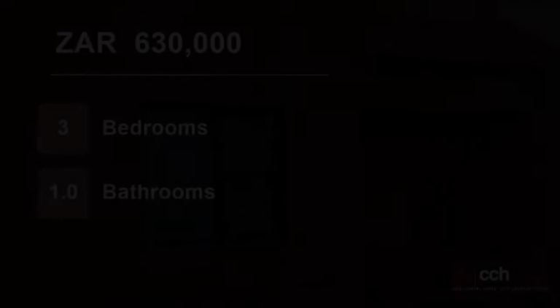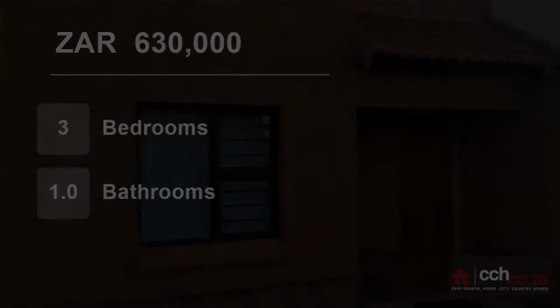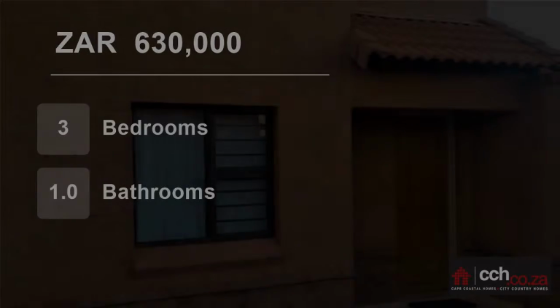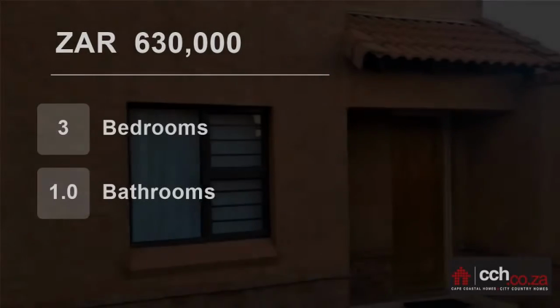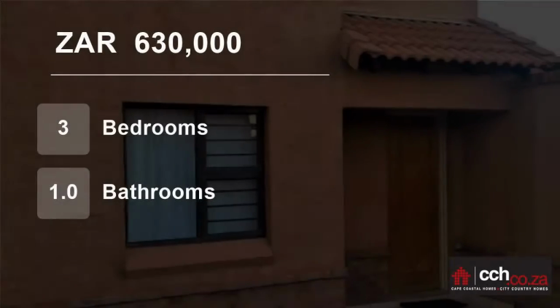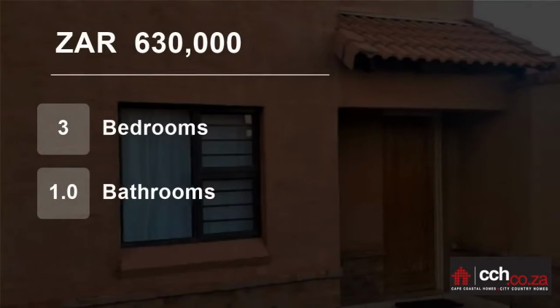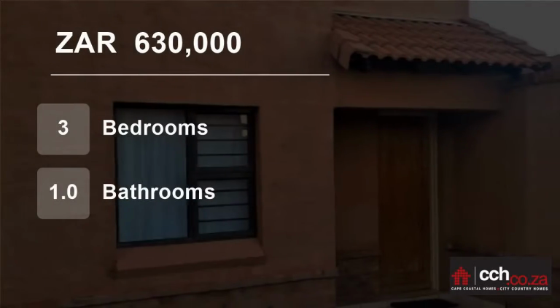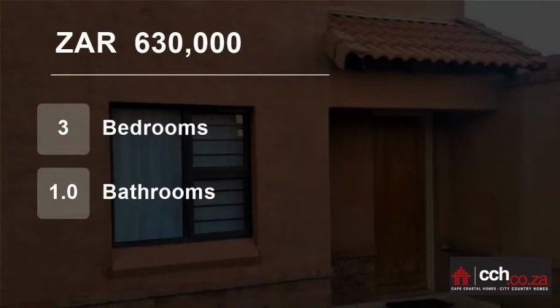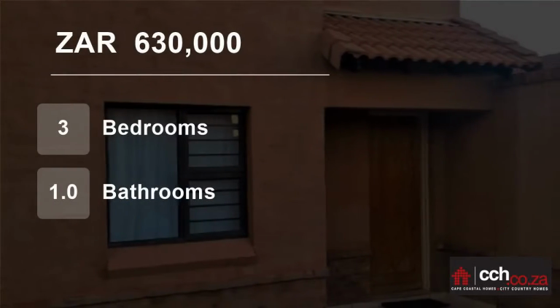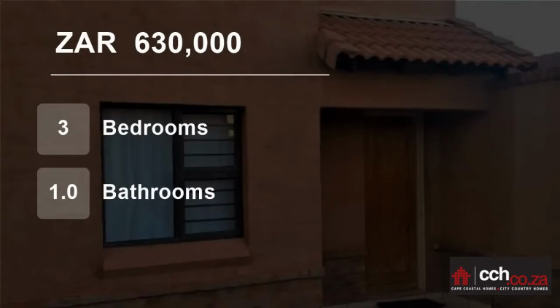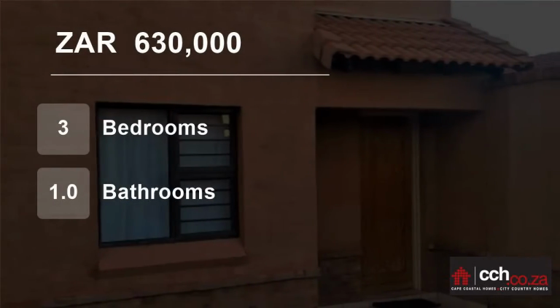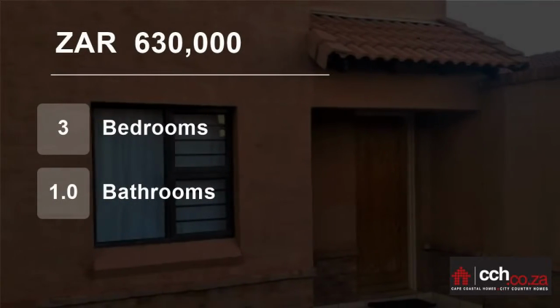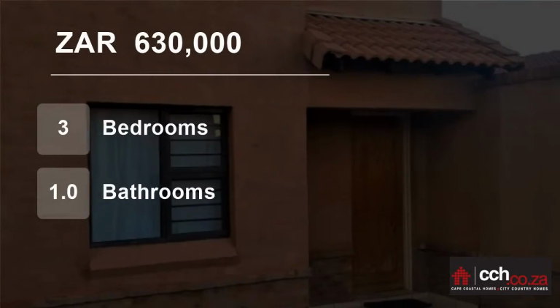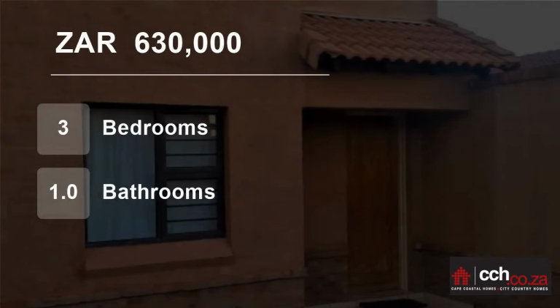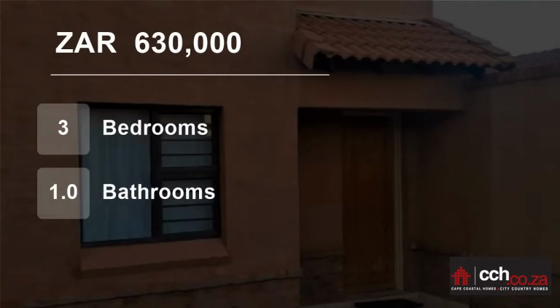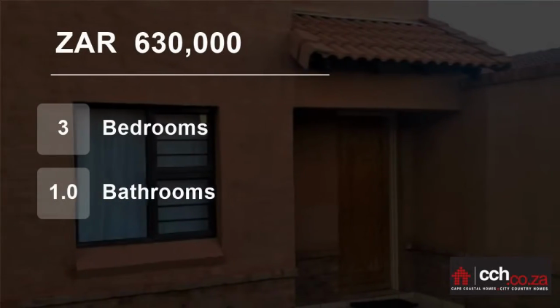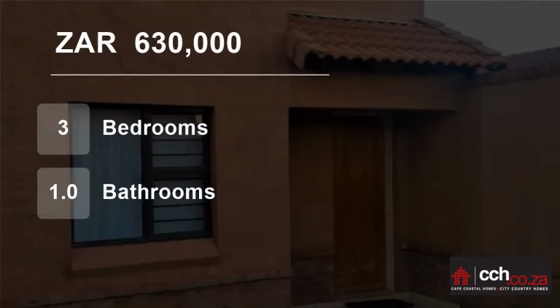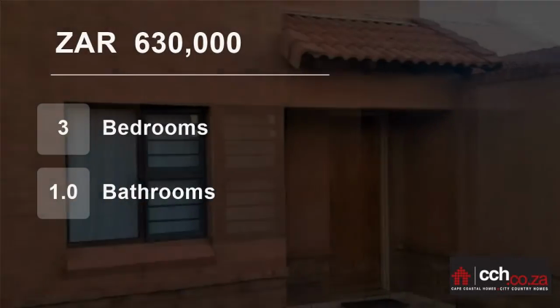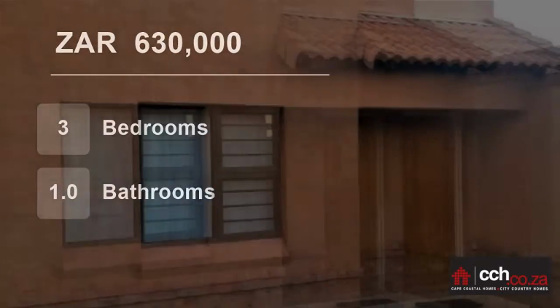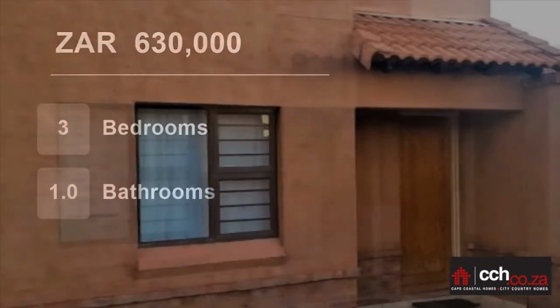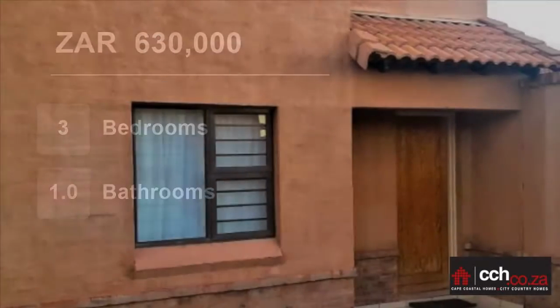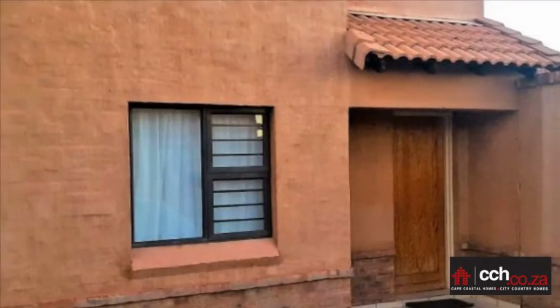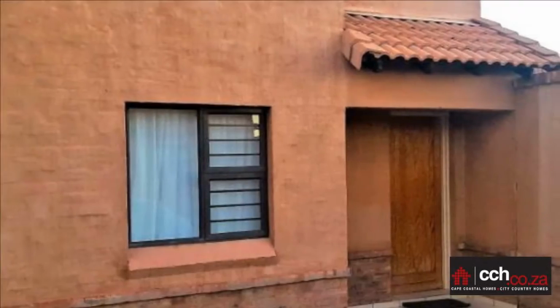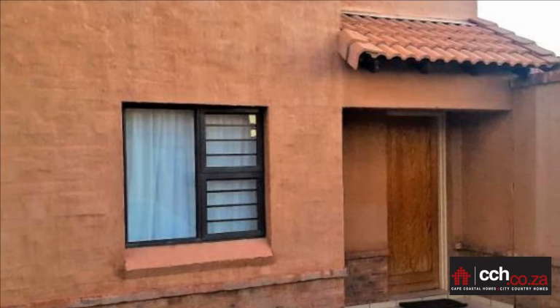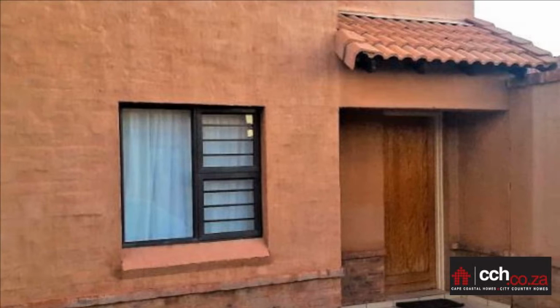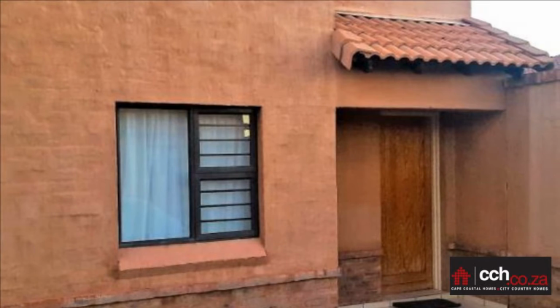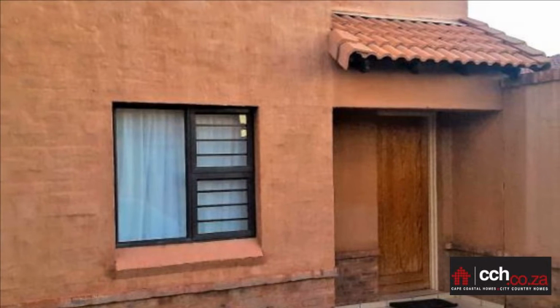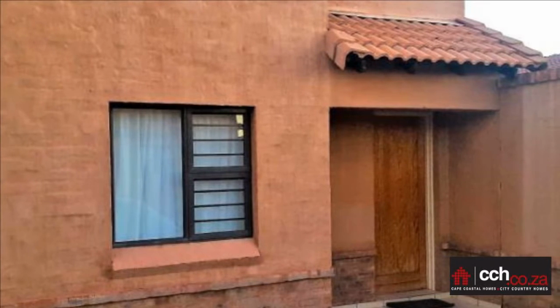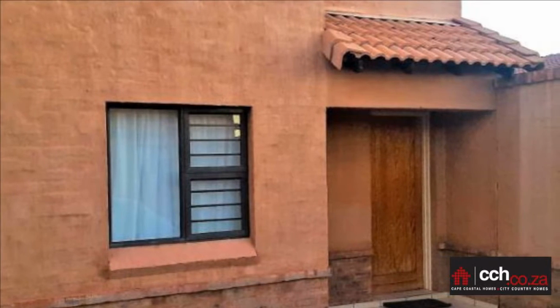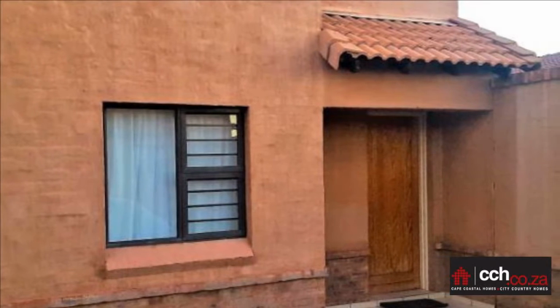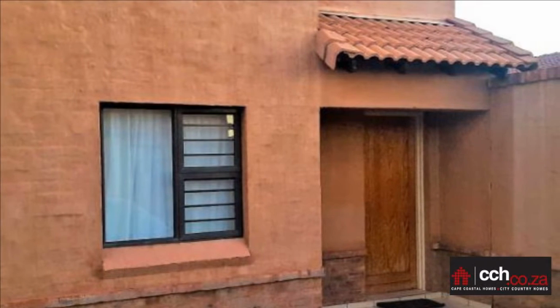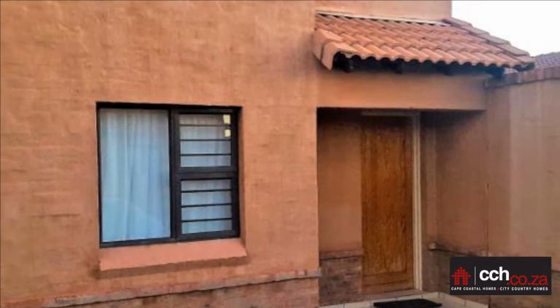Welcome to this three-bedroom house for sale in Kathu, Northern Cape, South Africa, for 630,000 Rand.